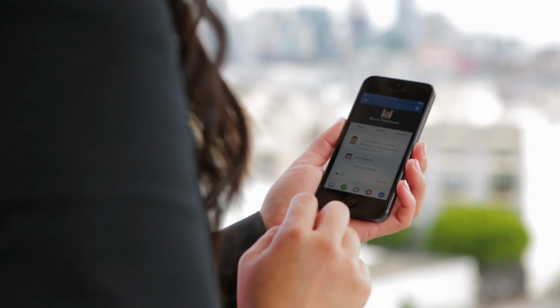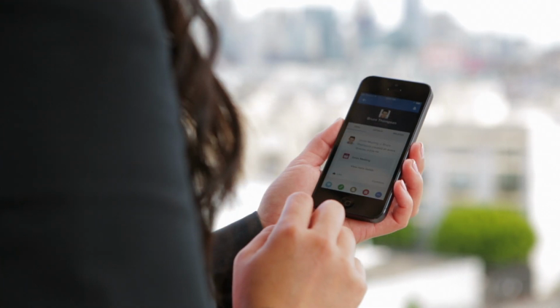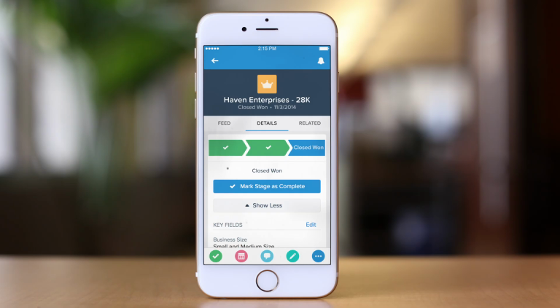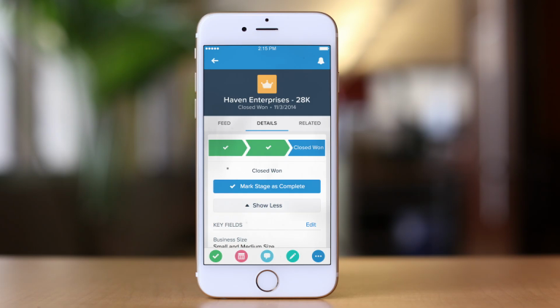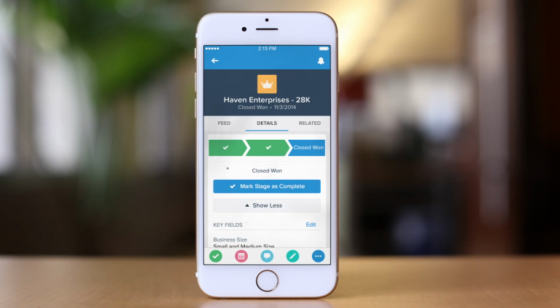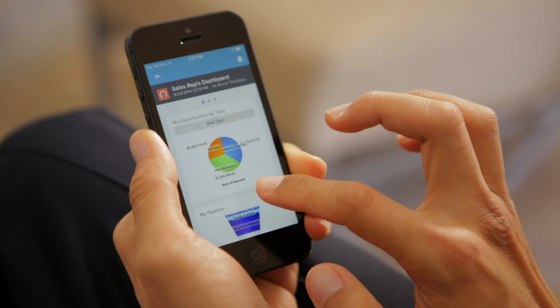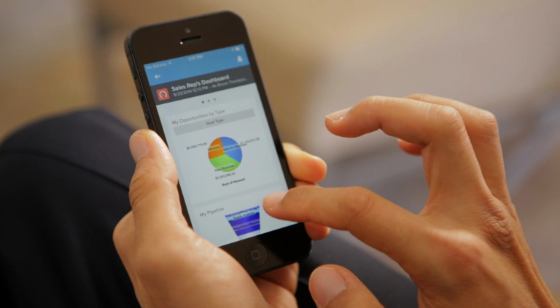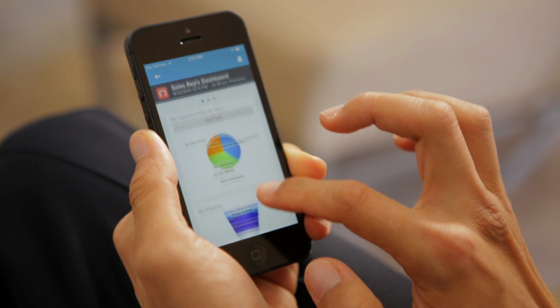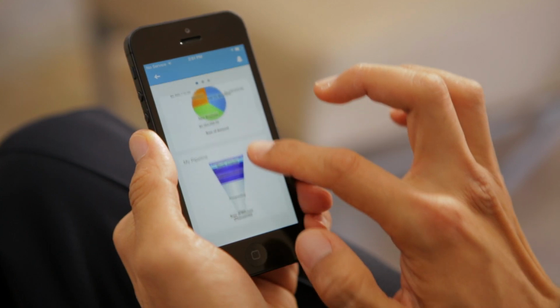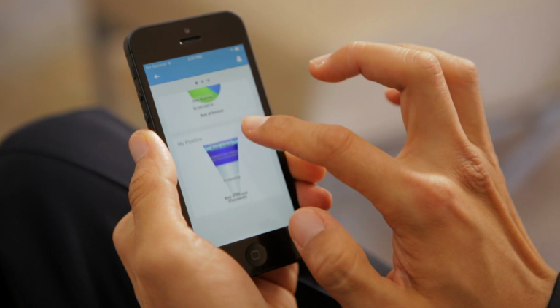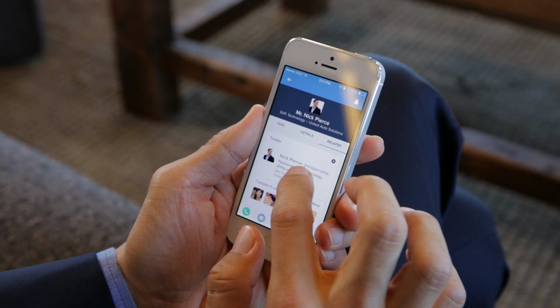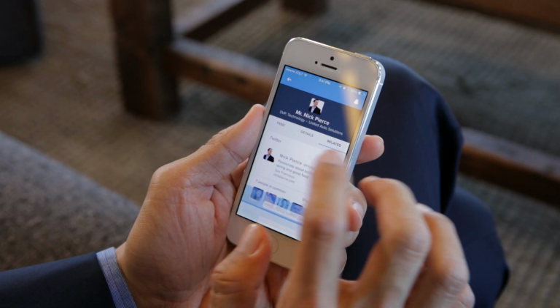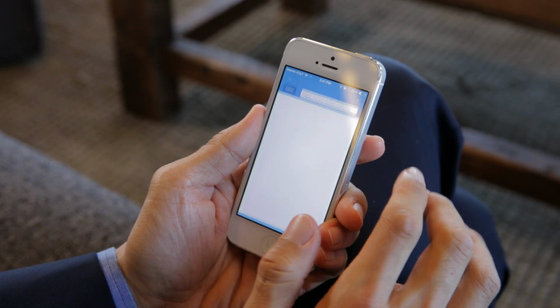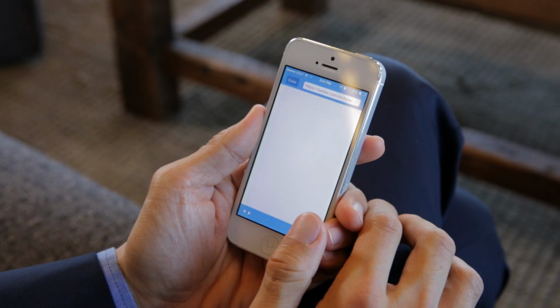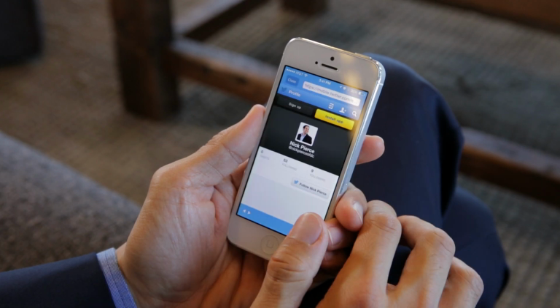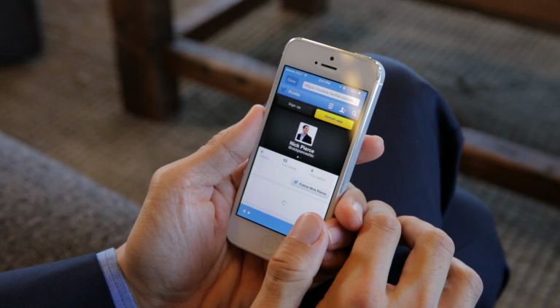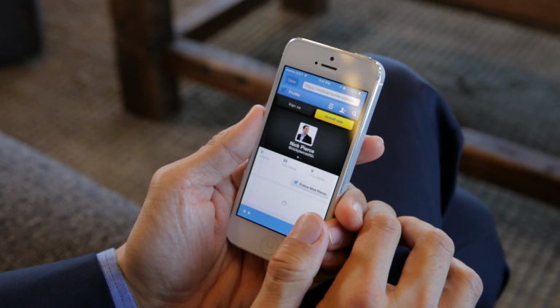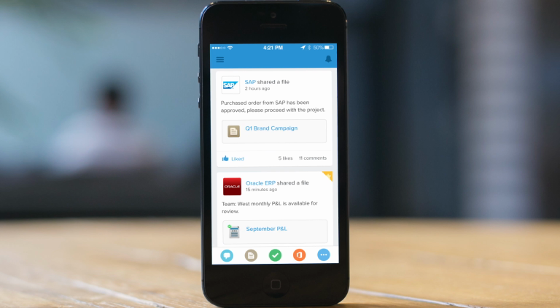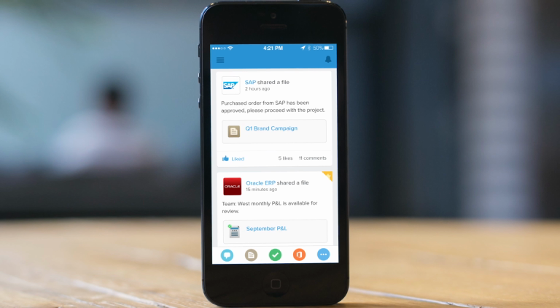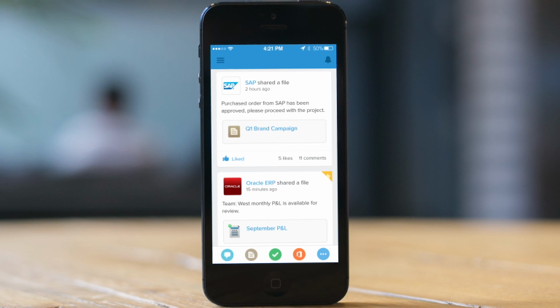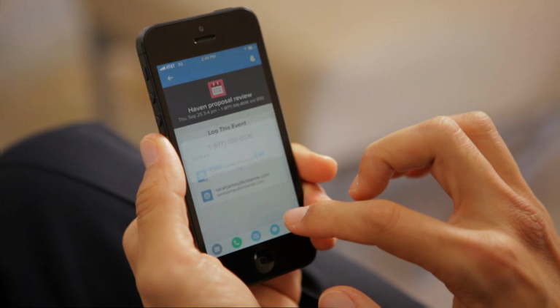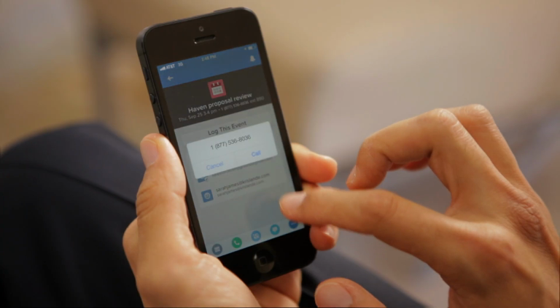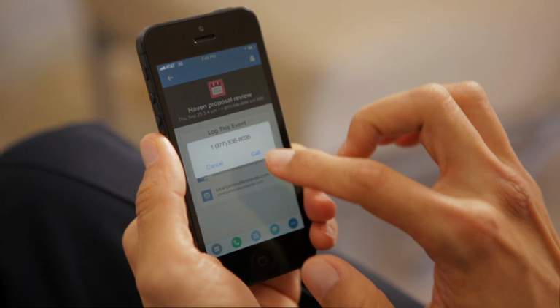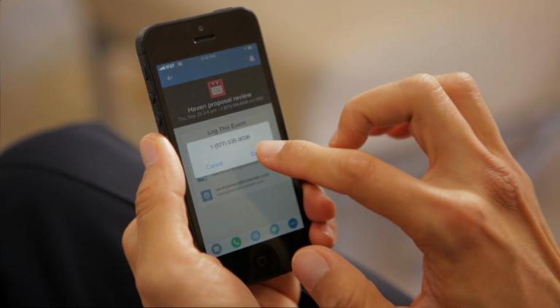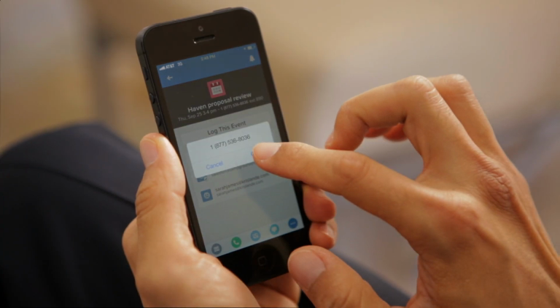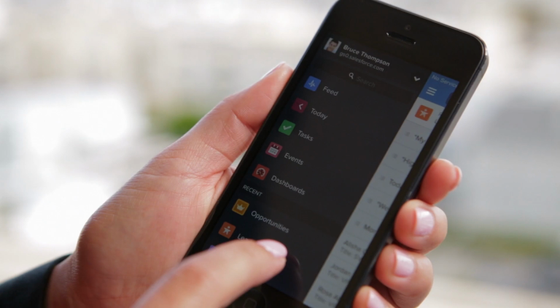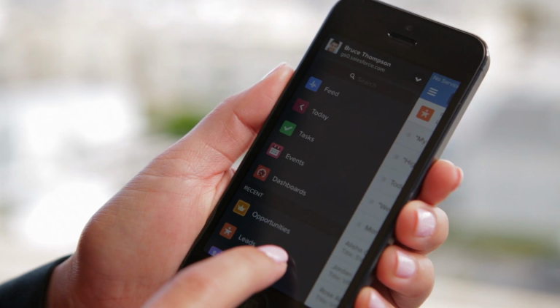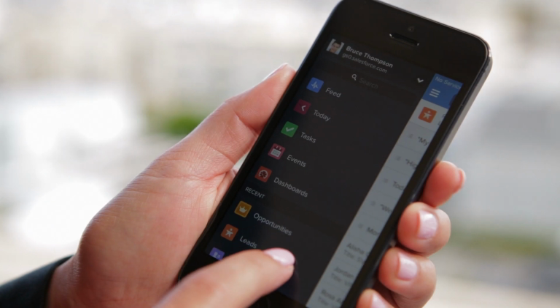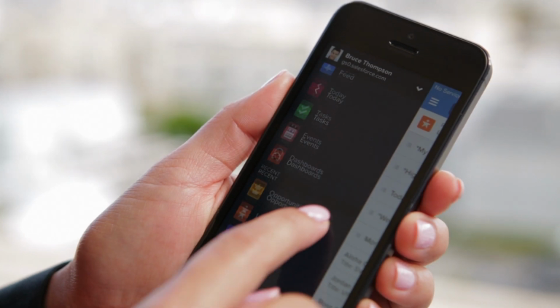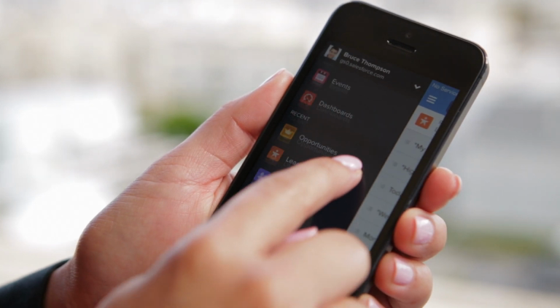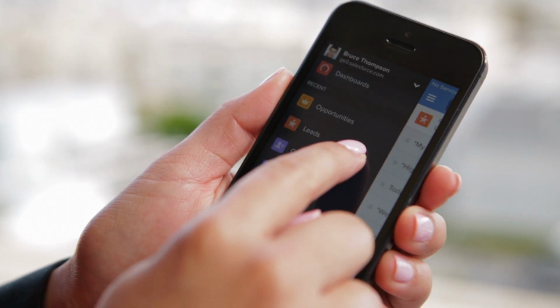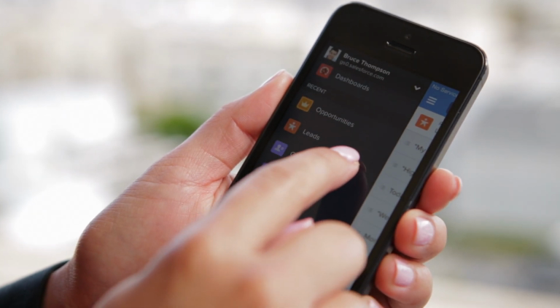It's time to run your business faster than ever before with the Salesforce One mobile app.